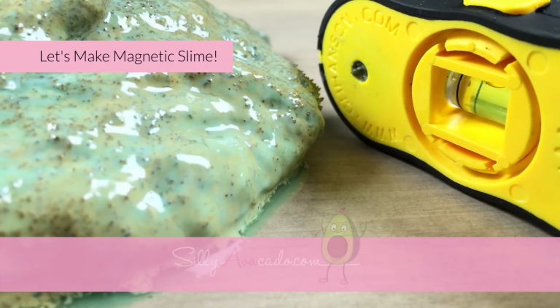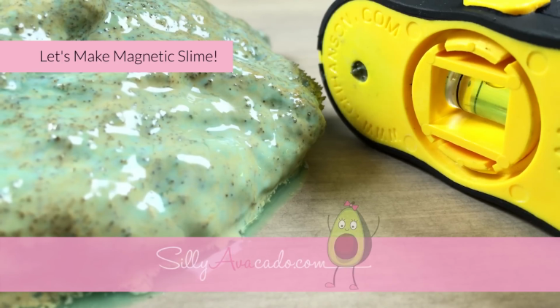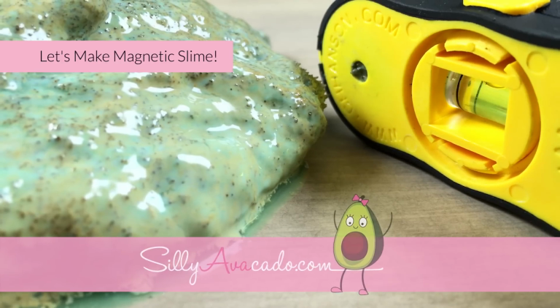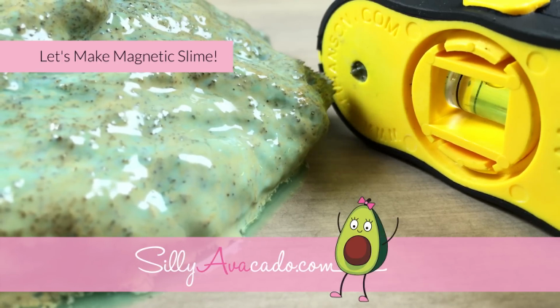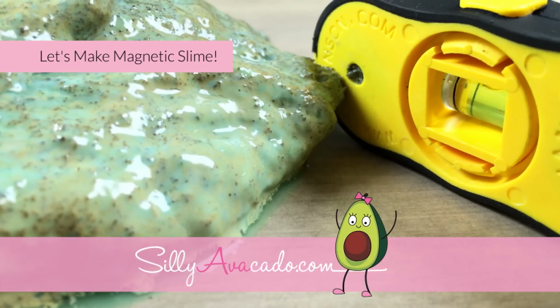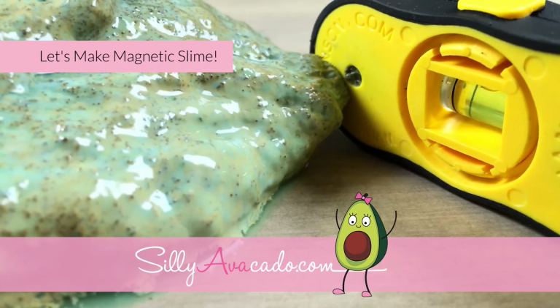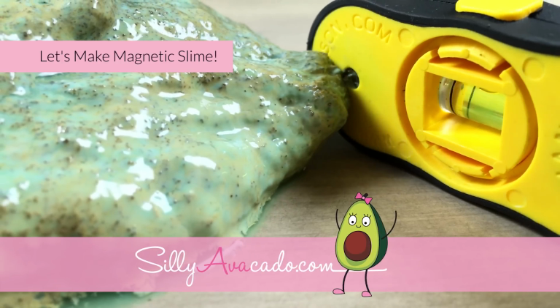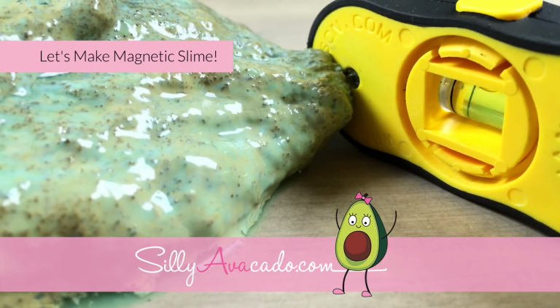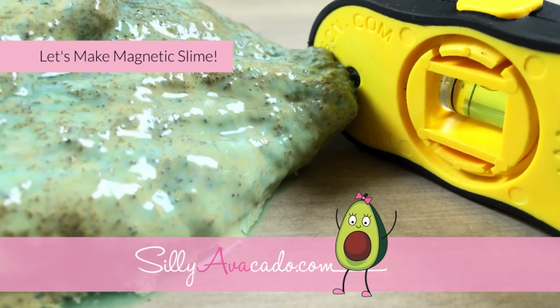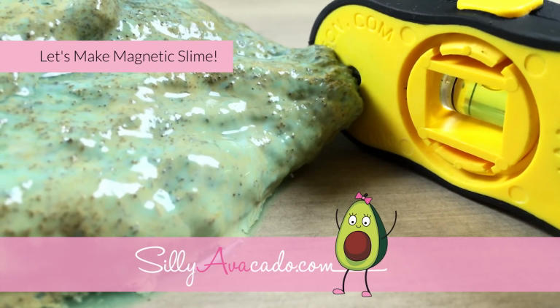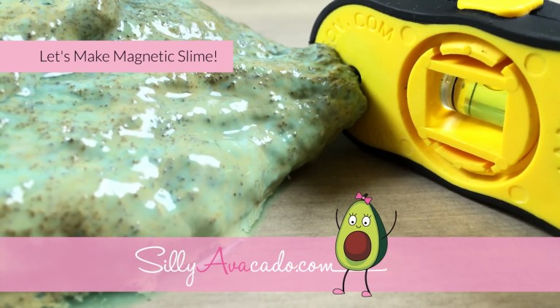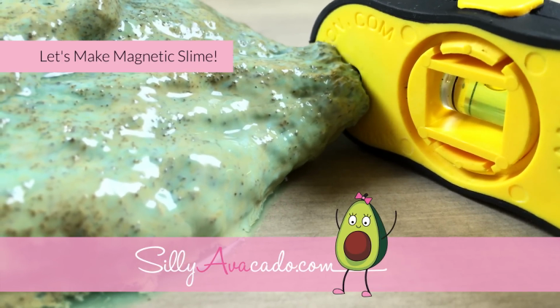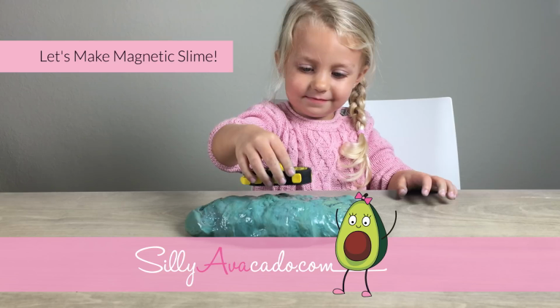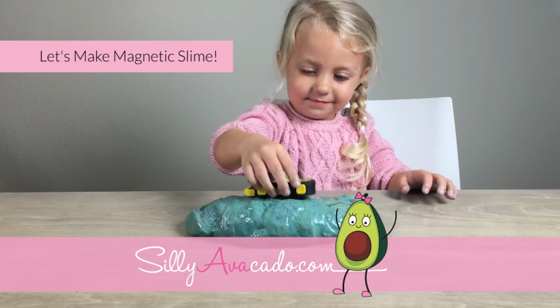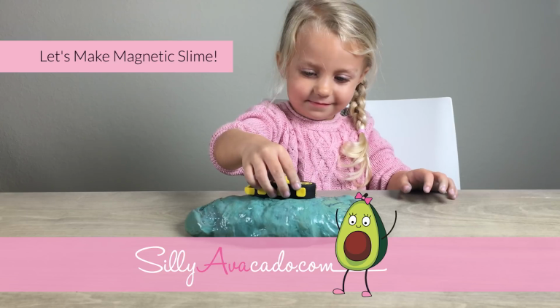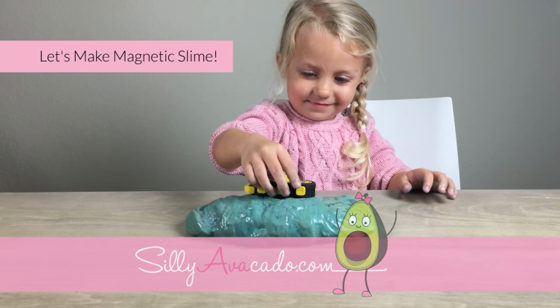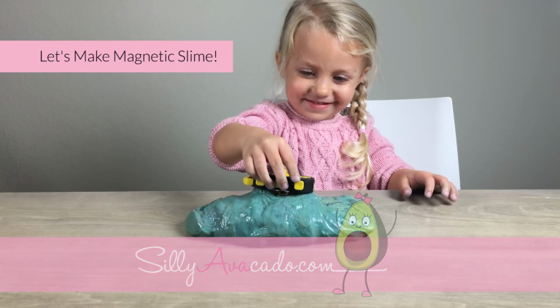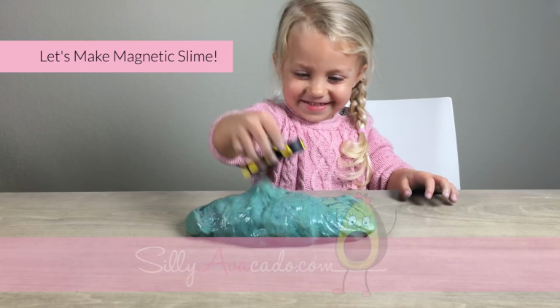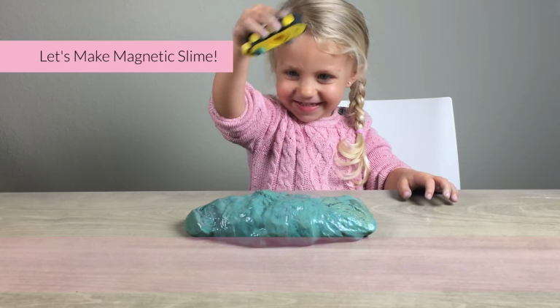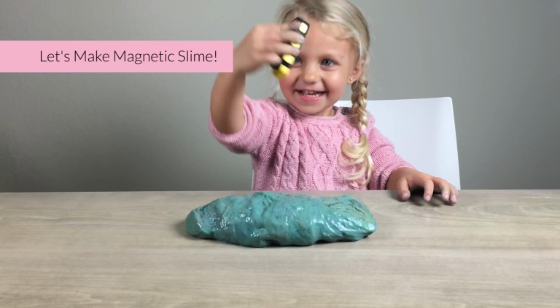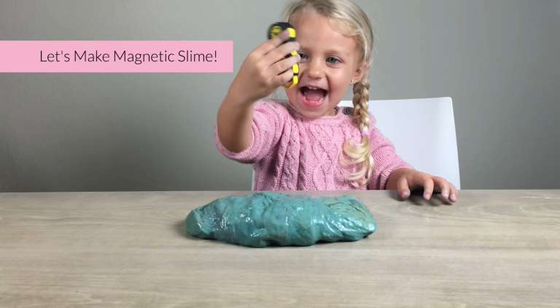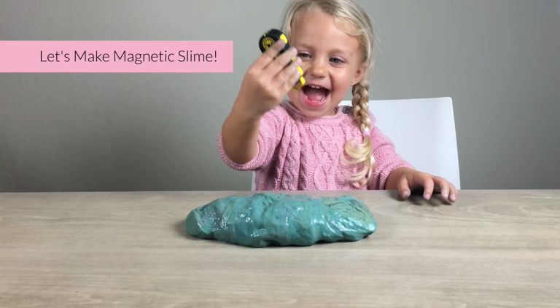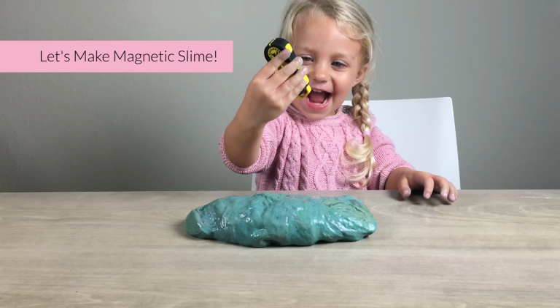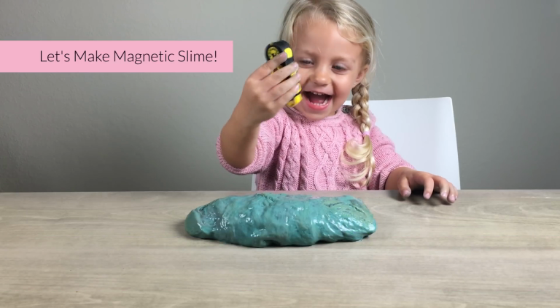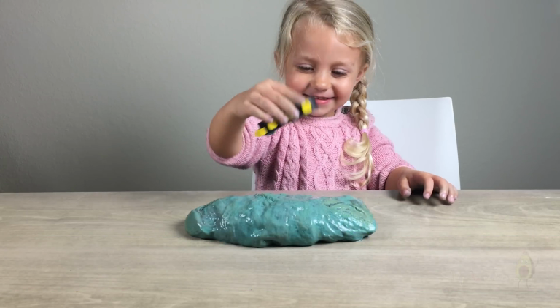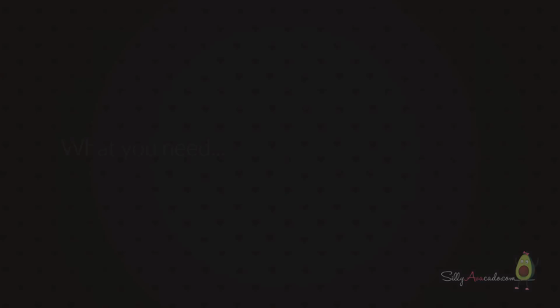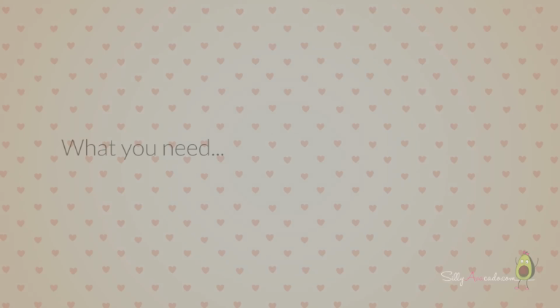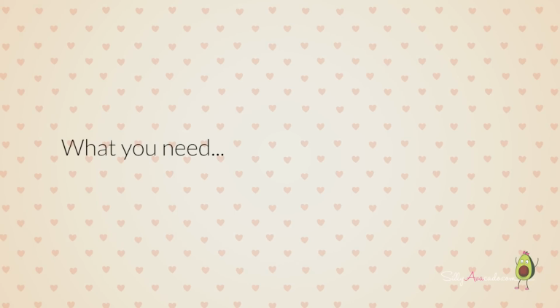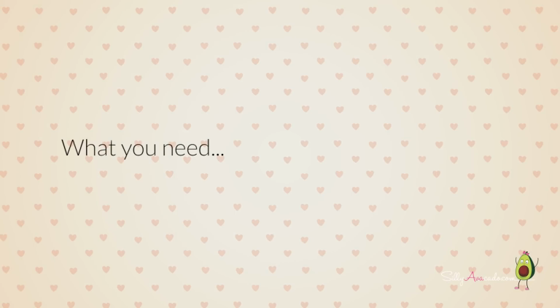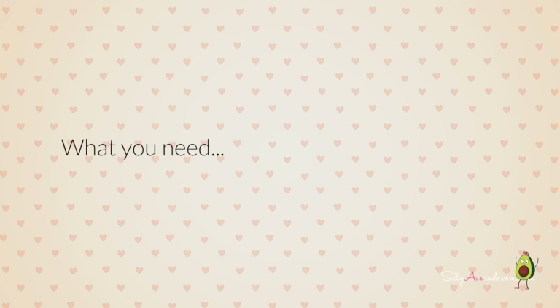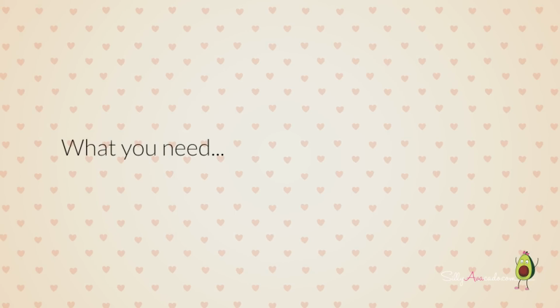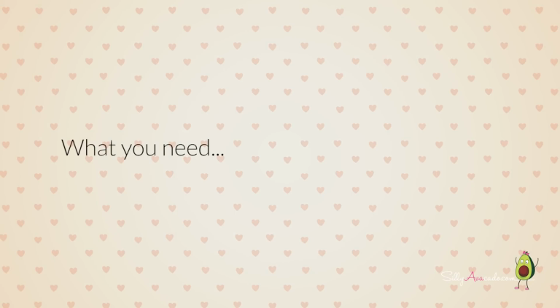Let's make magnetic slime. What do you need?